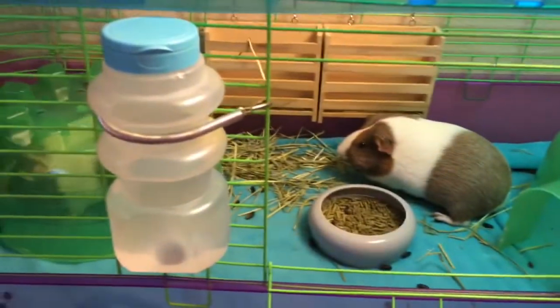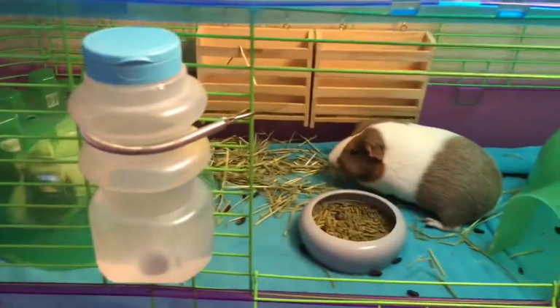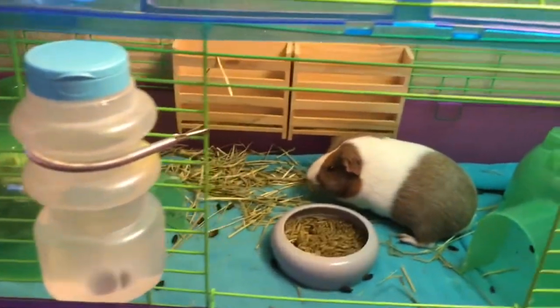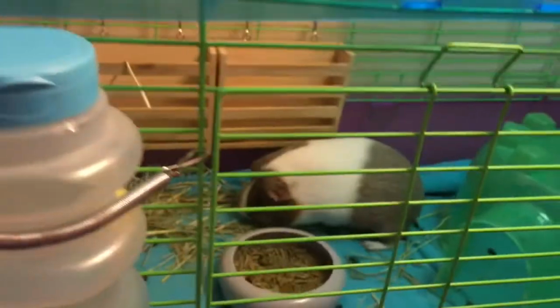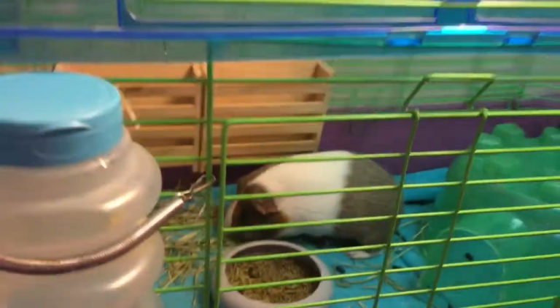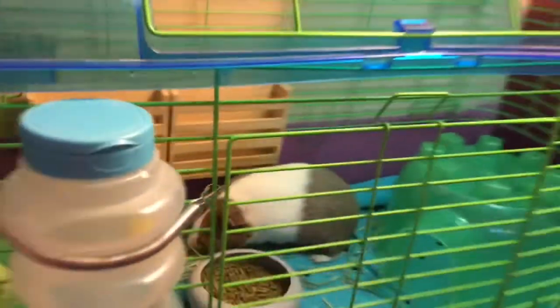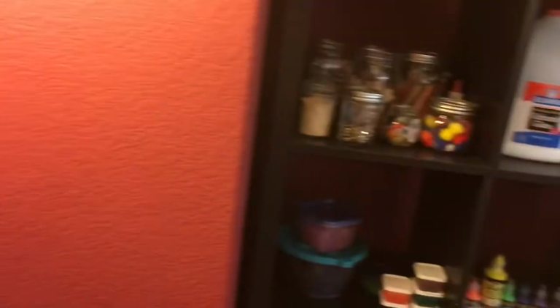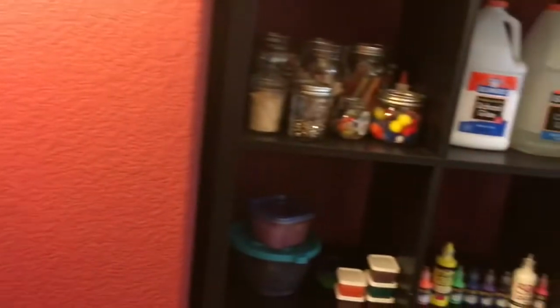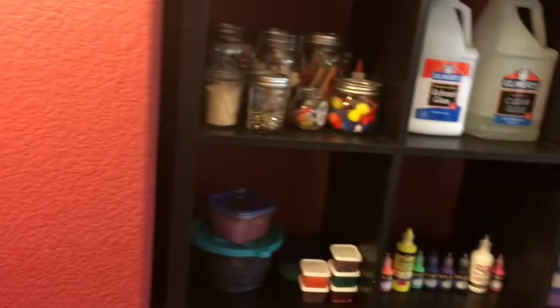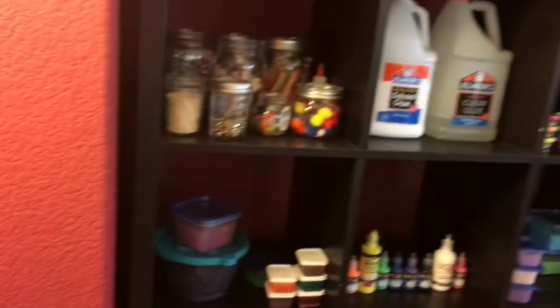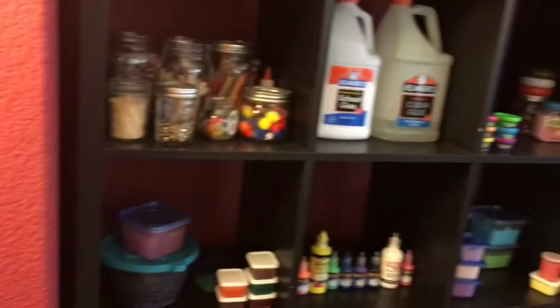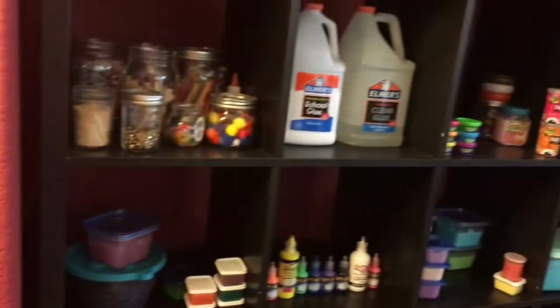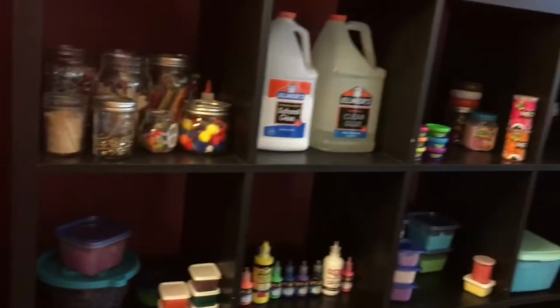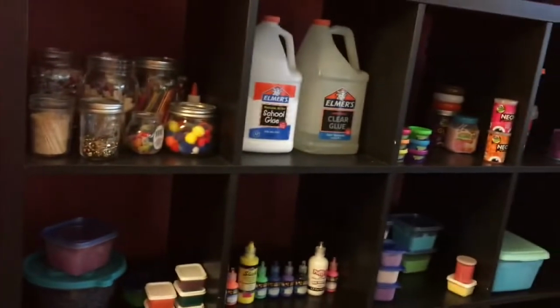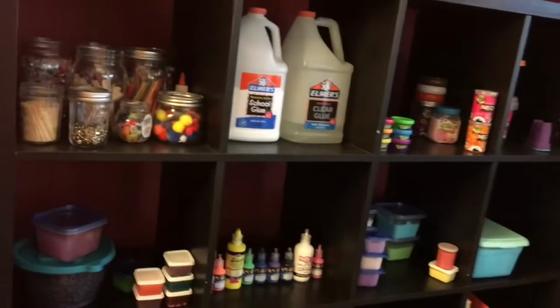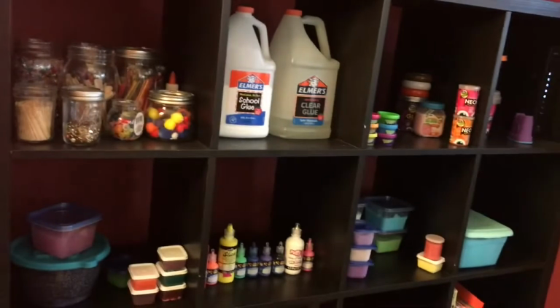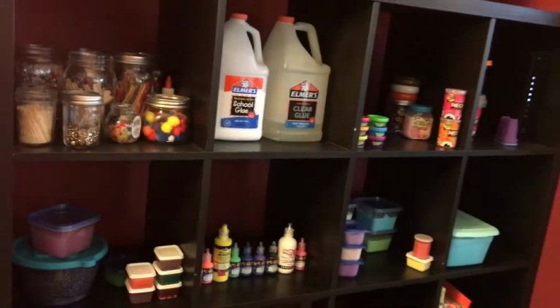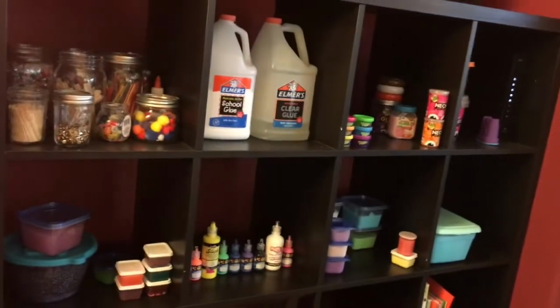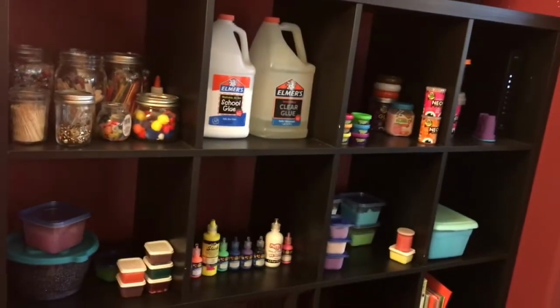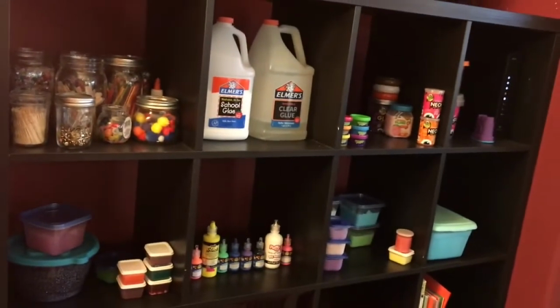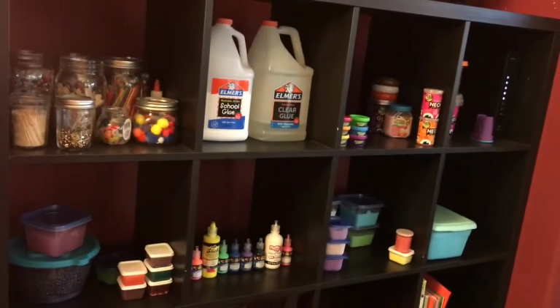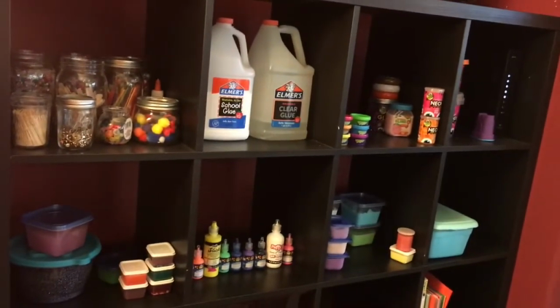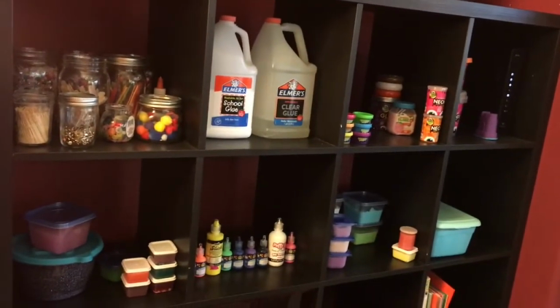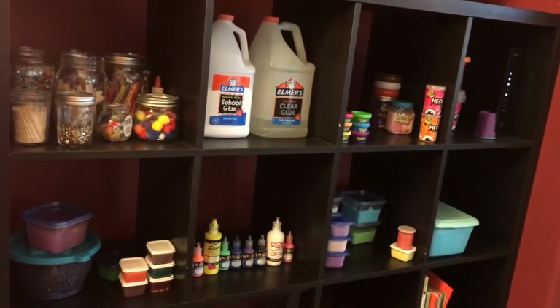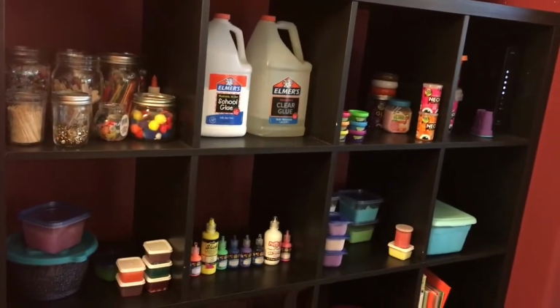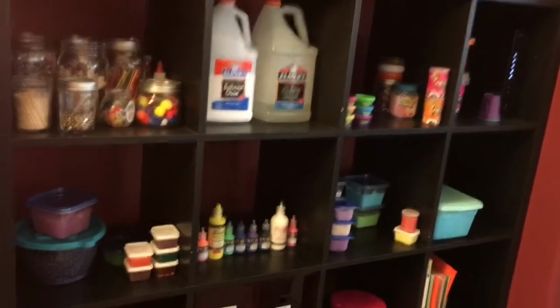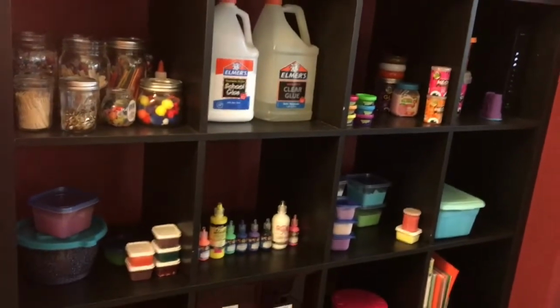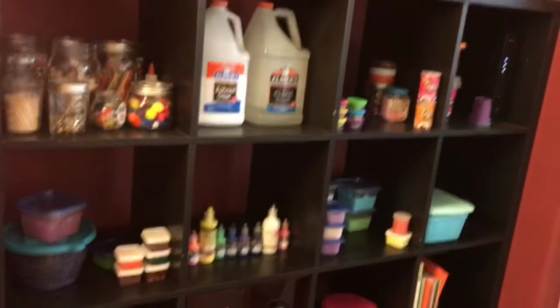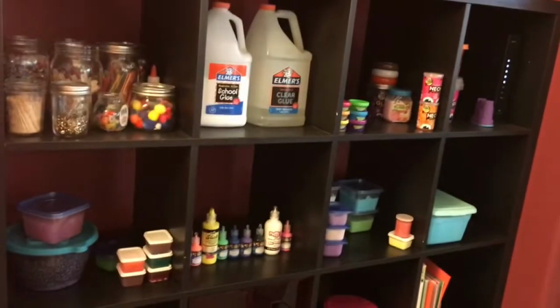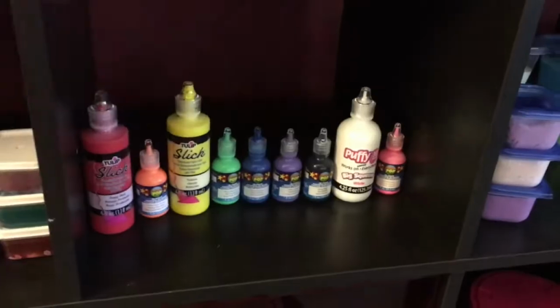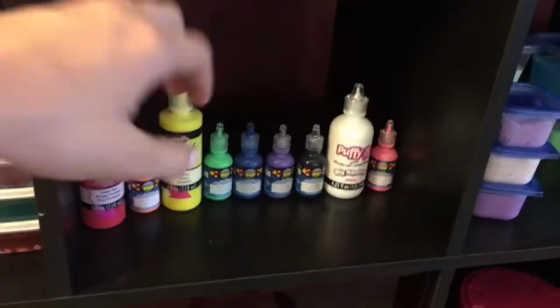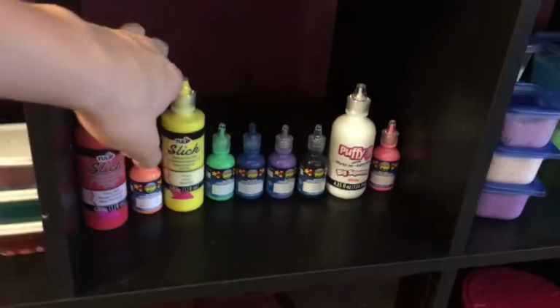Now moving on to the shelving area. This is where I keep most of my supplies. Here, as you can see, is my collection of puffy paint.